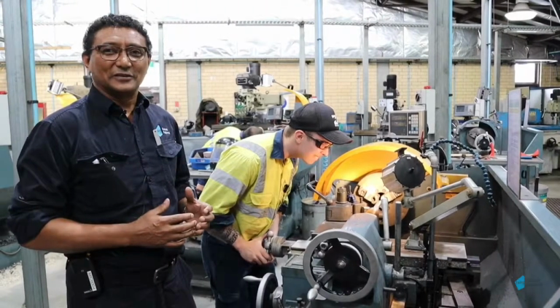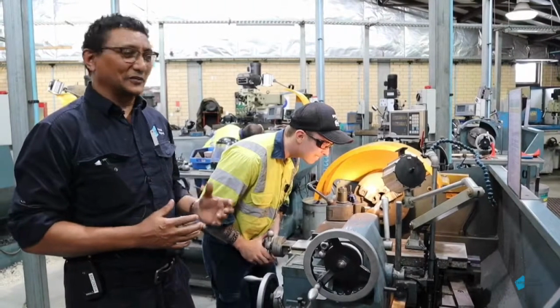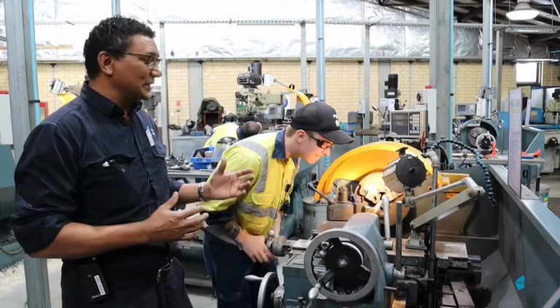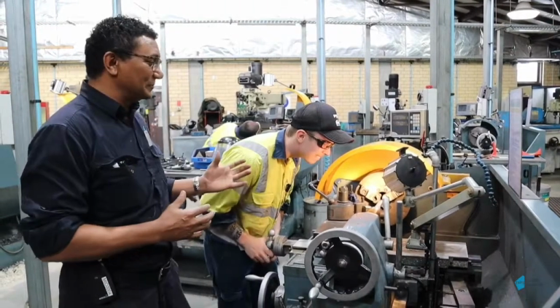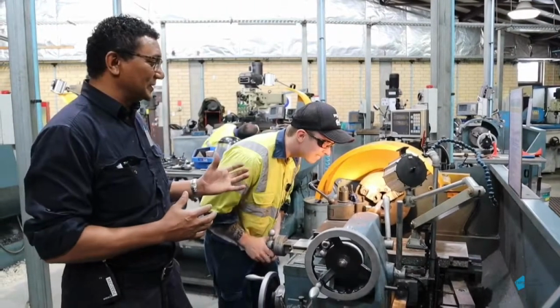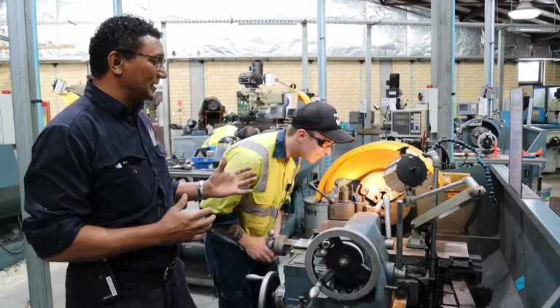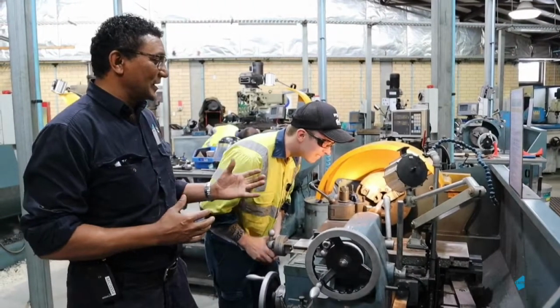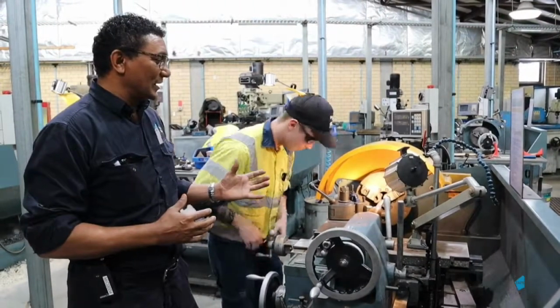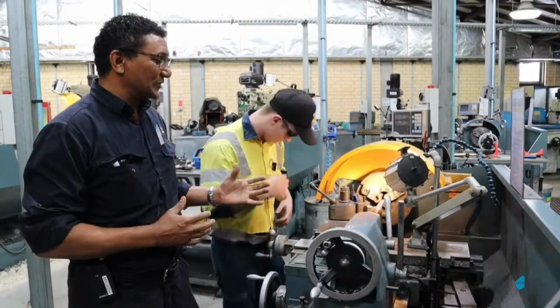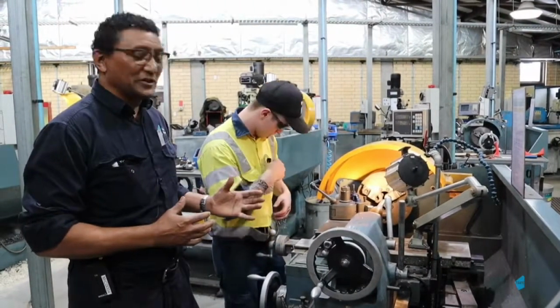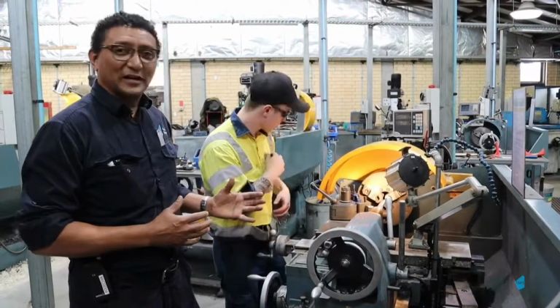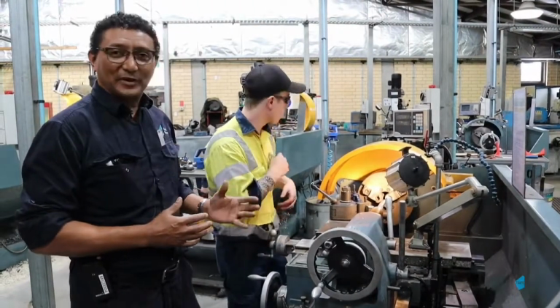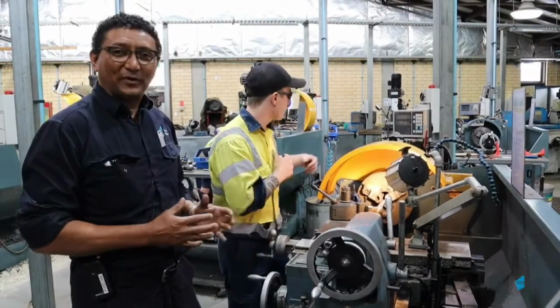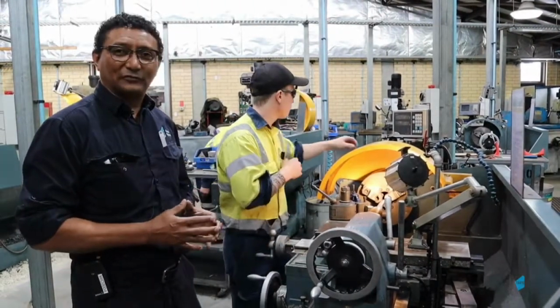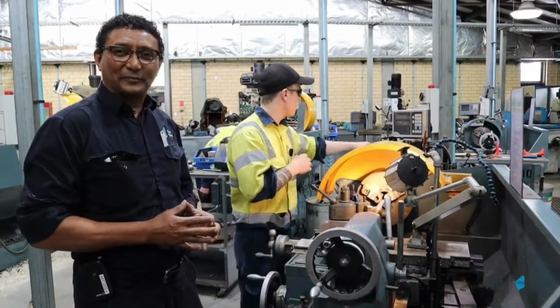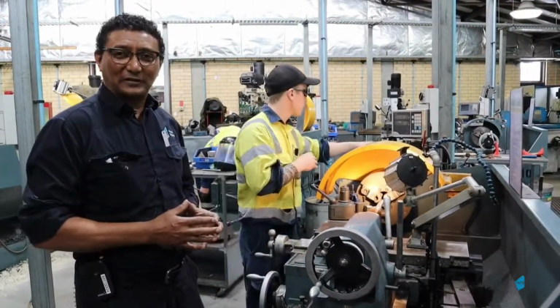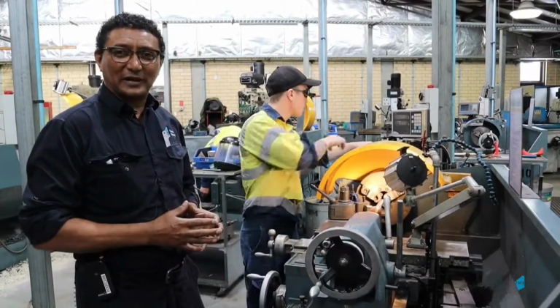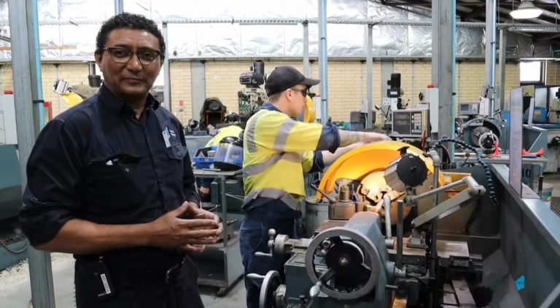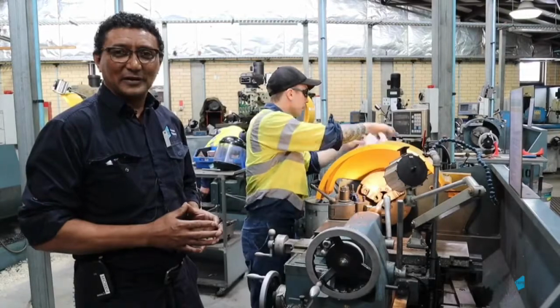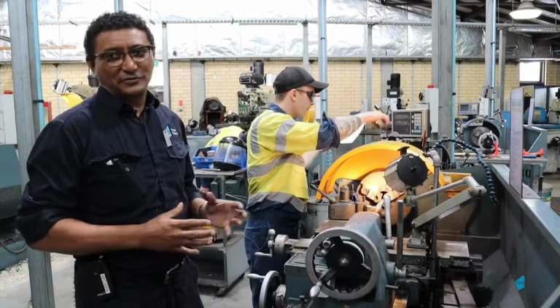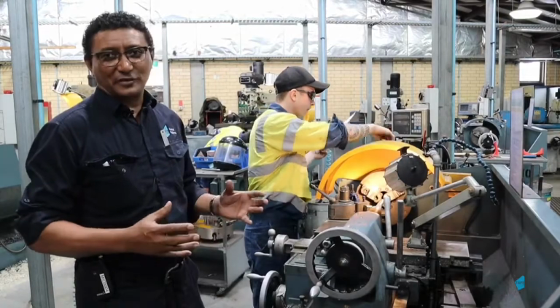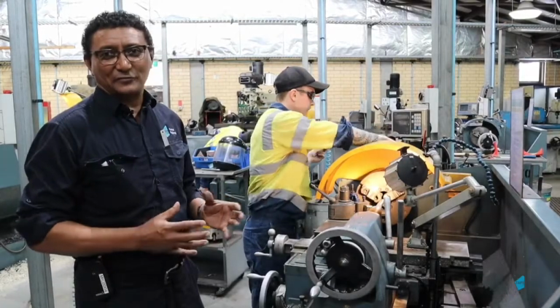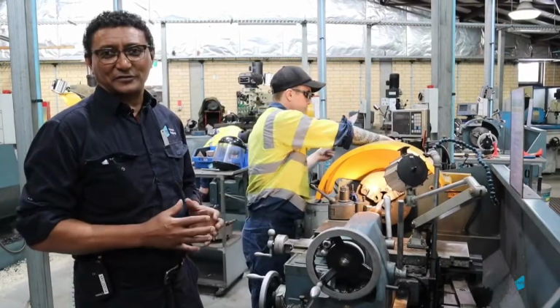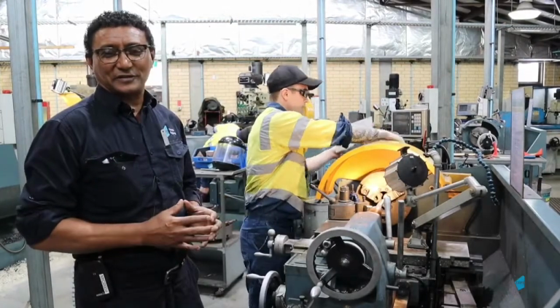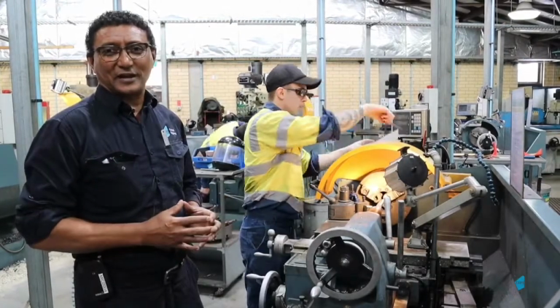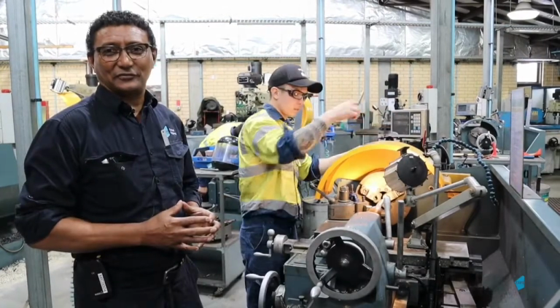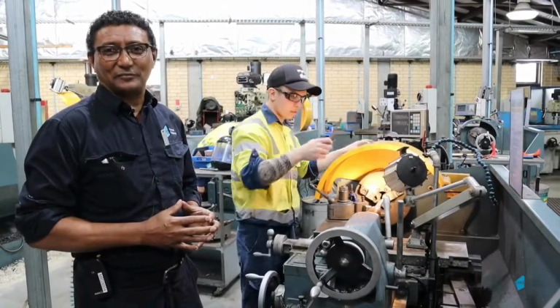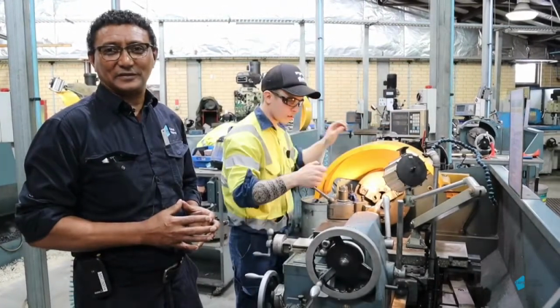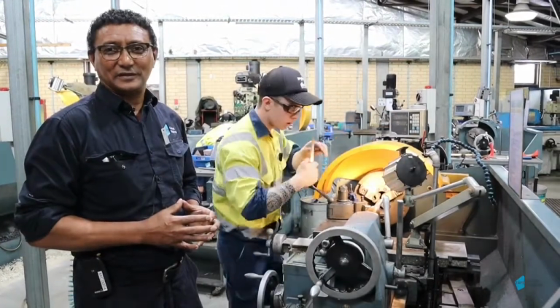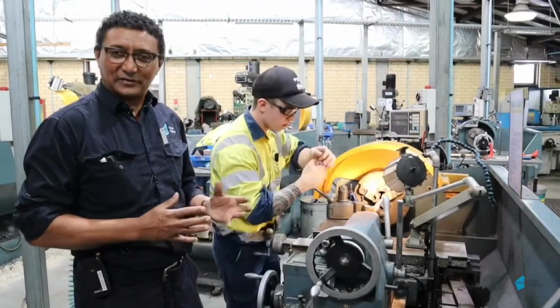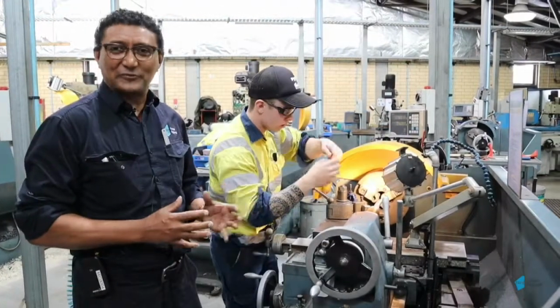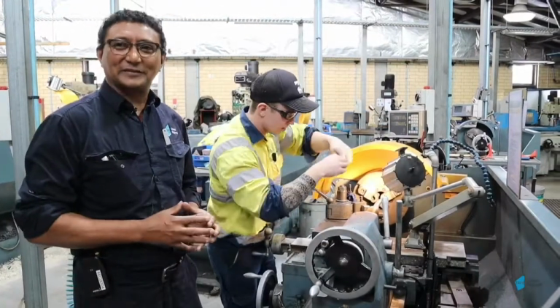He is busy machining up a part for the parallel clamp, which is one of the projects that they have to complete. It's very practical.